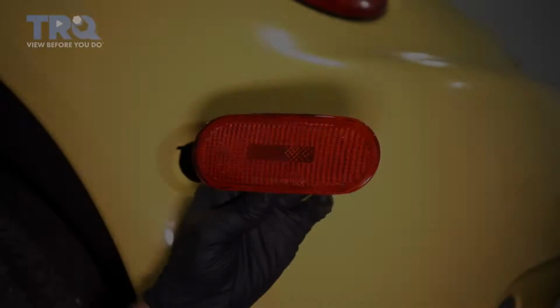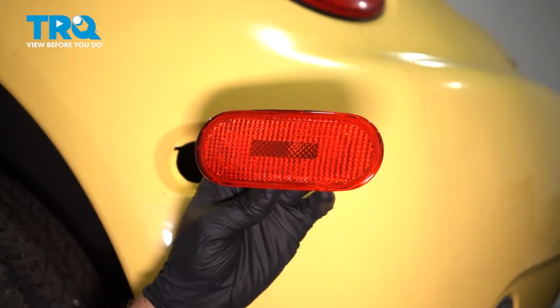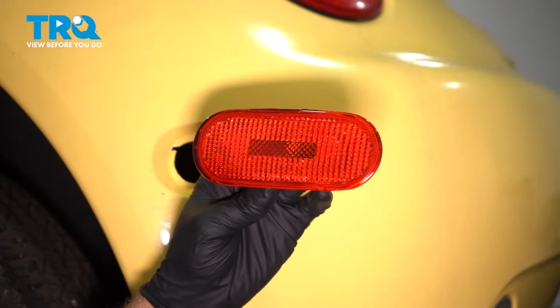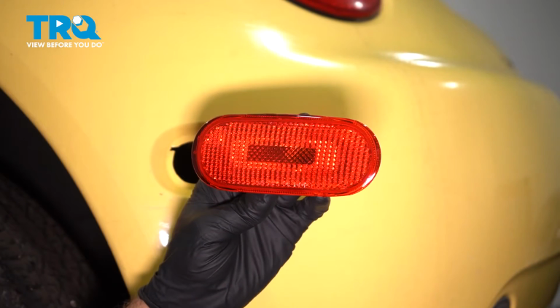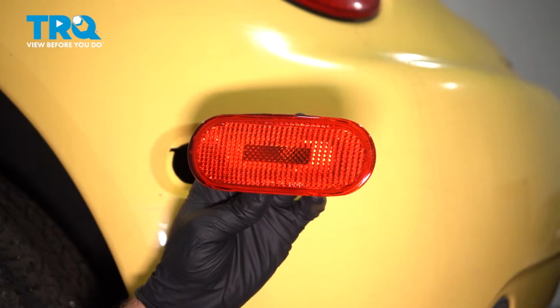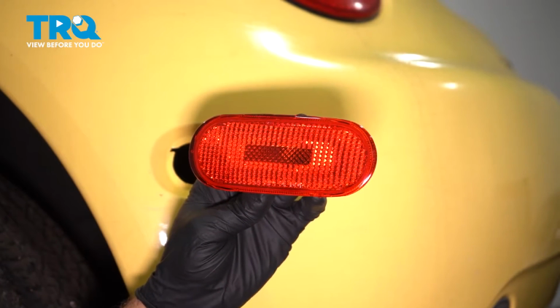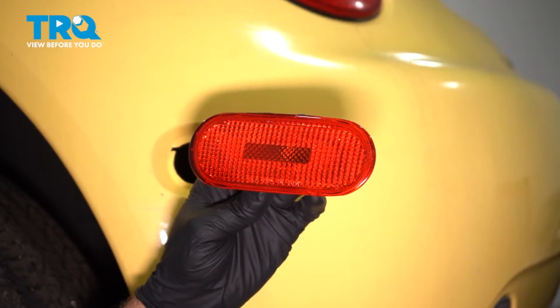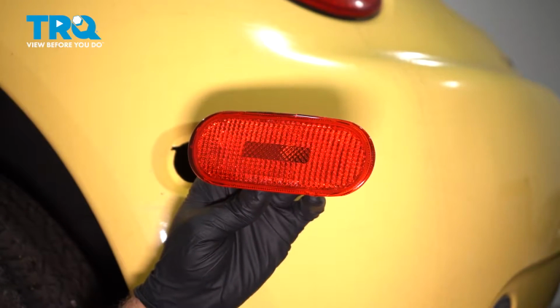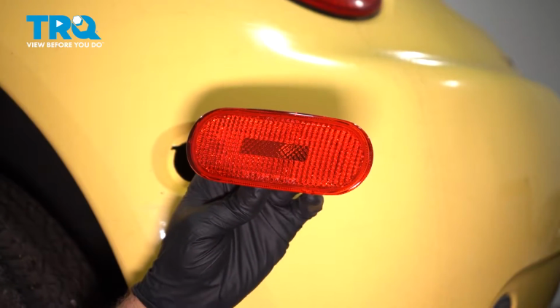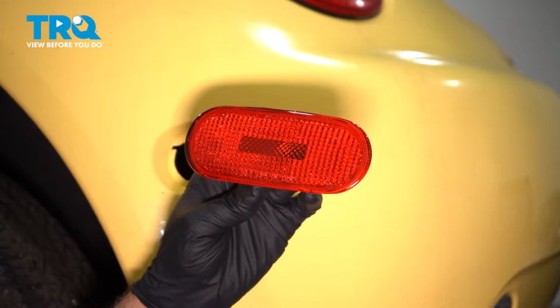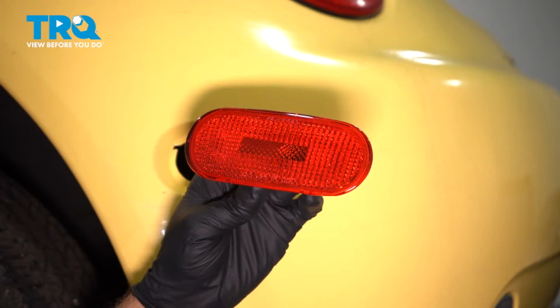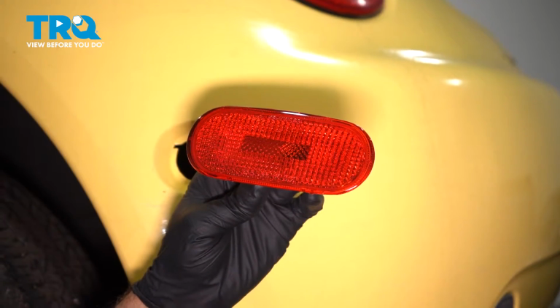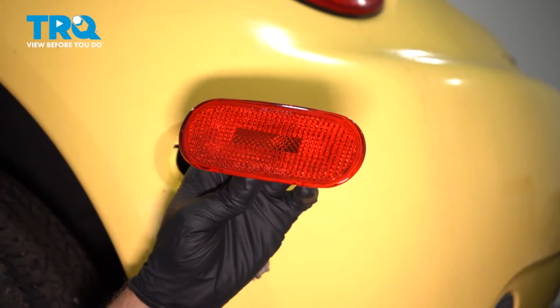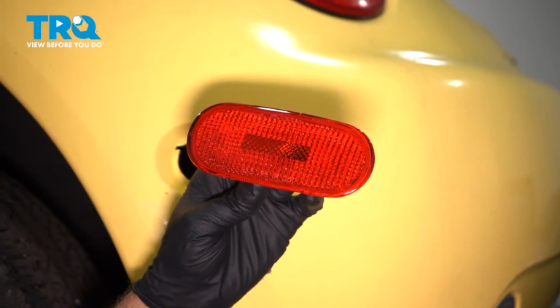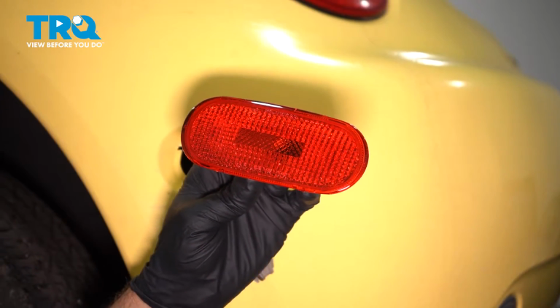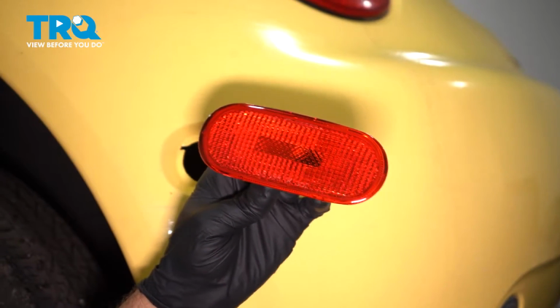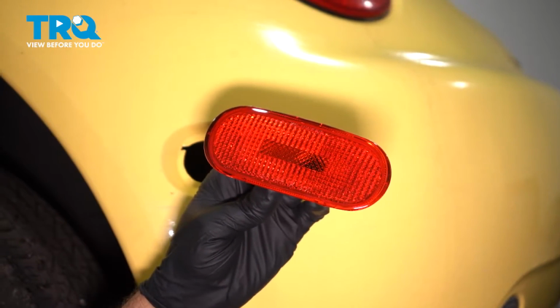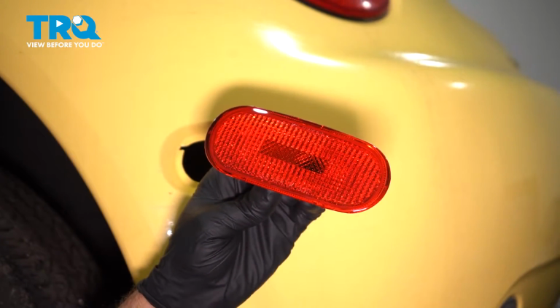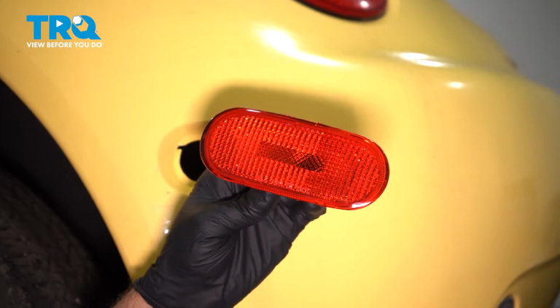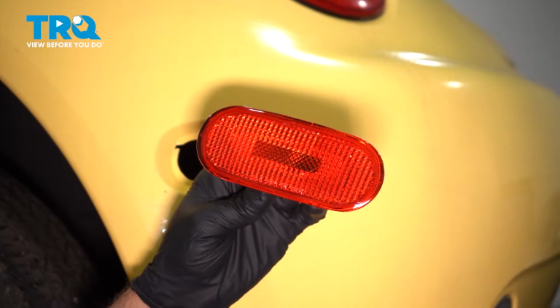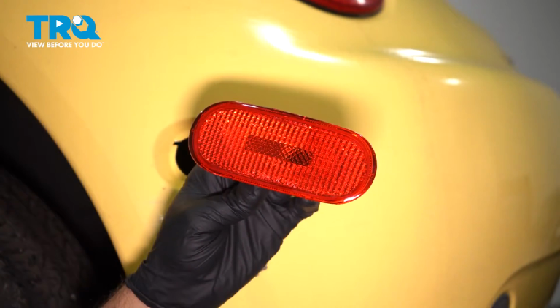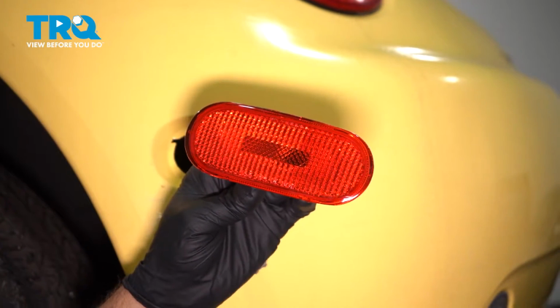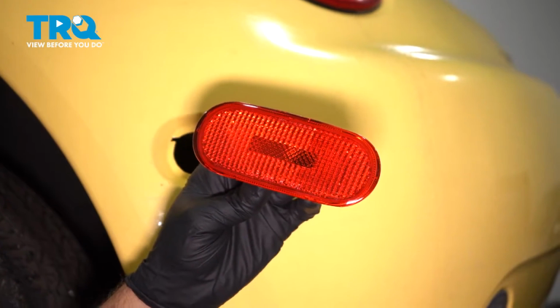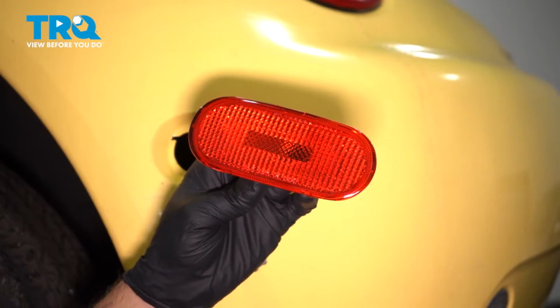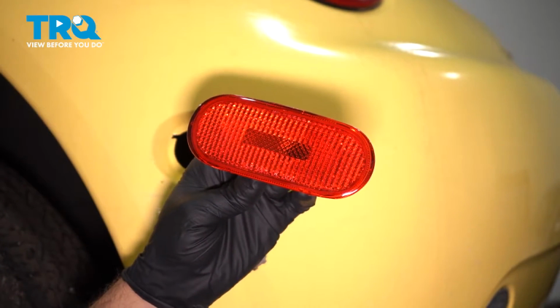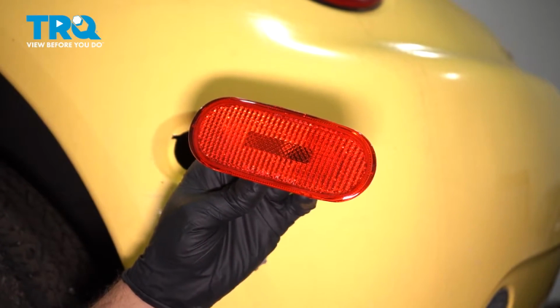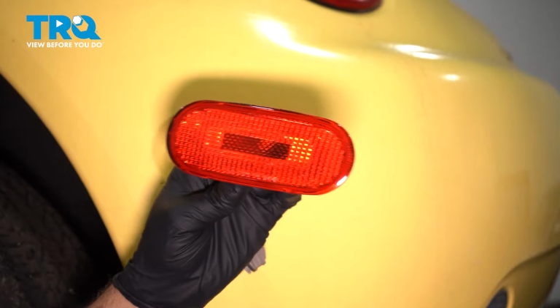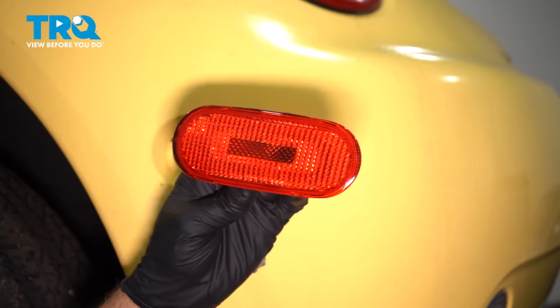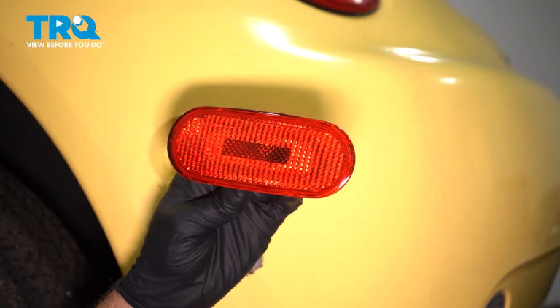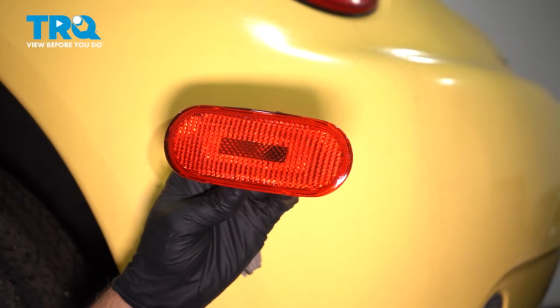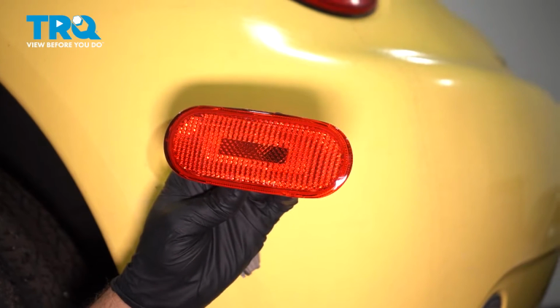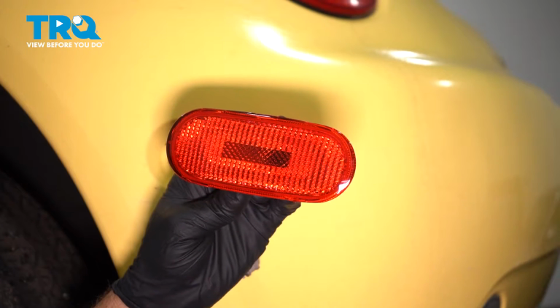In this video, I'm gonna show you how to replace the rear side marker light on this Volkswagen Beetle. Let's get into it.